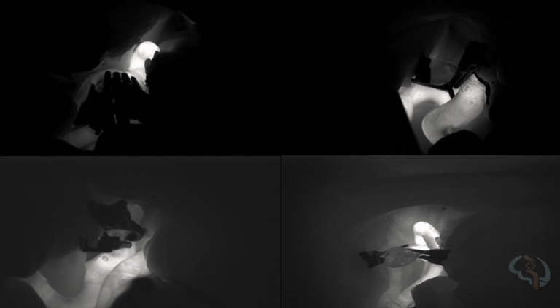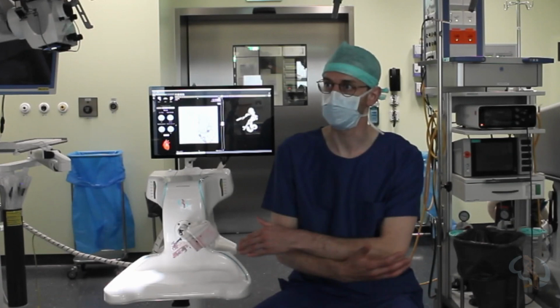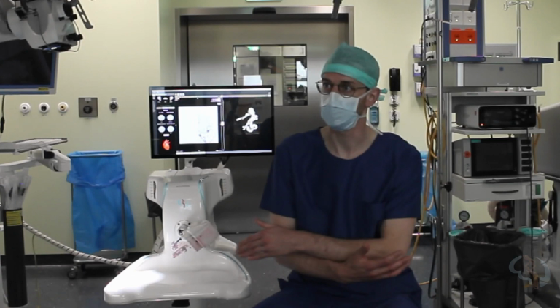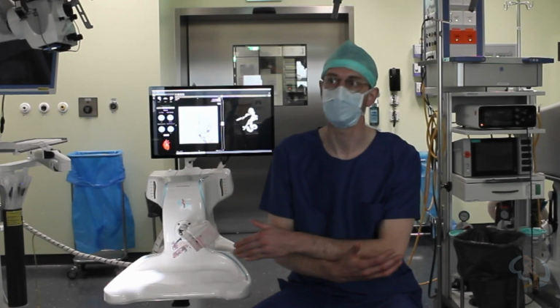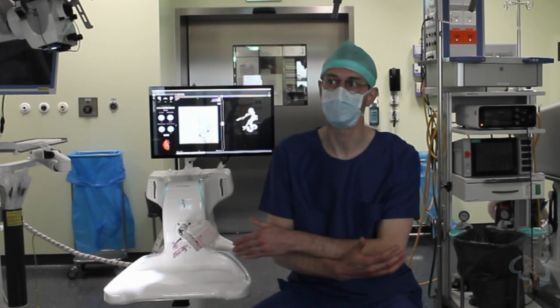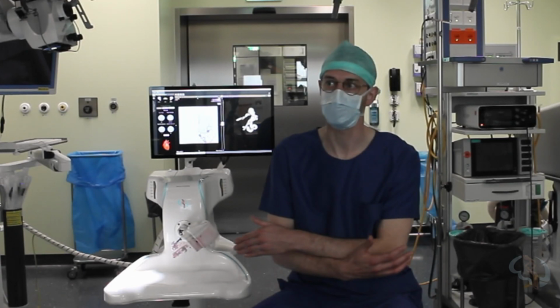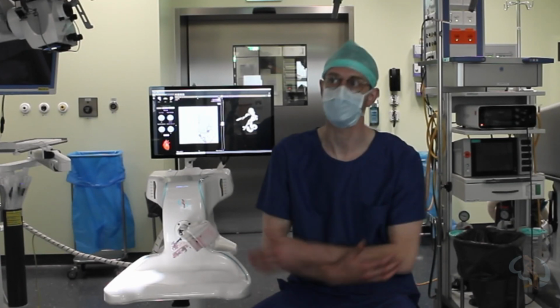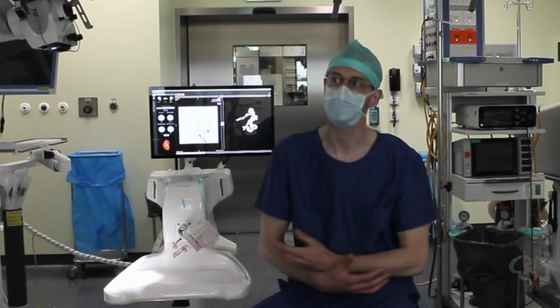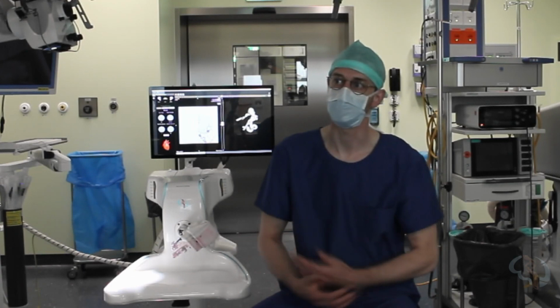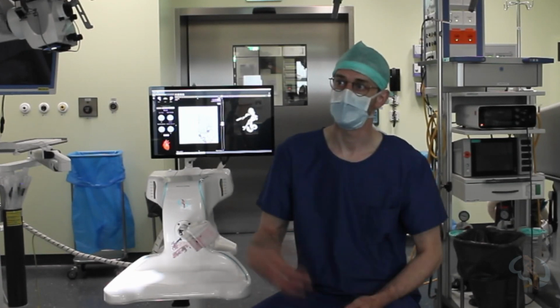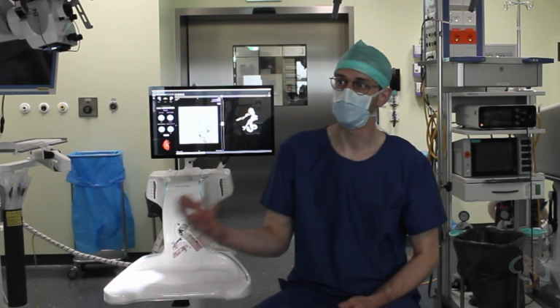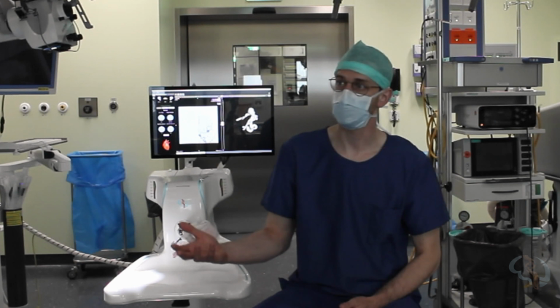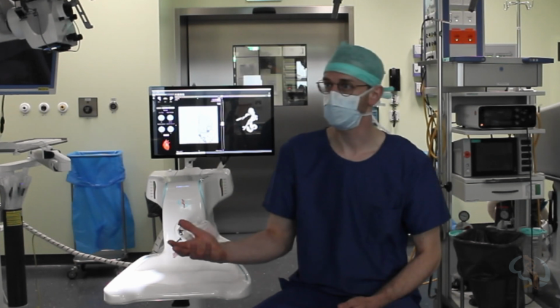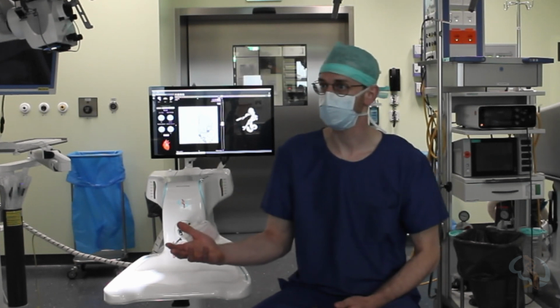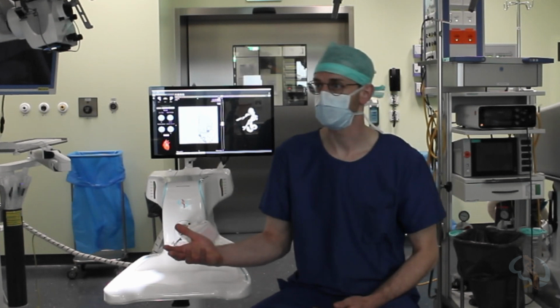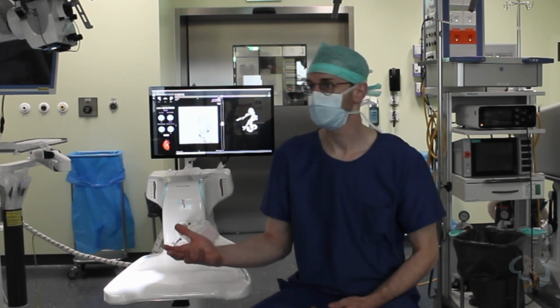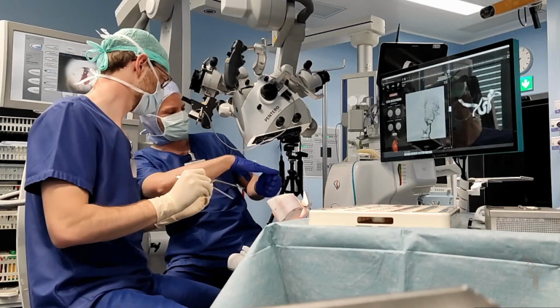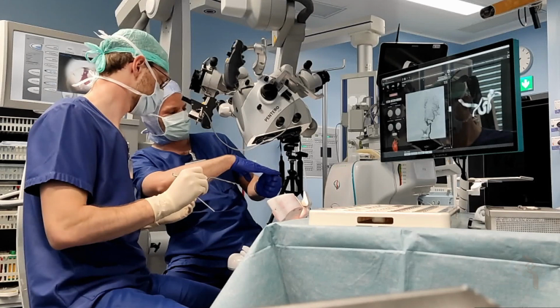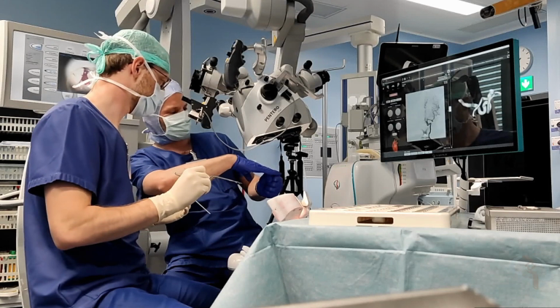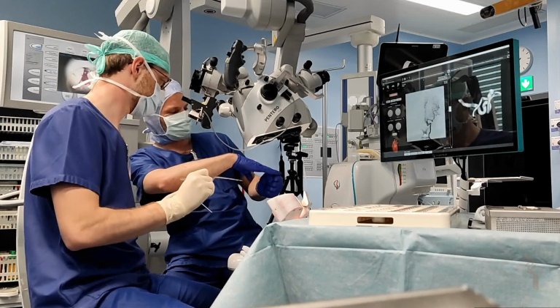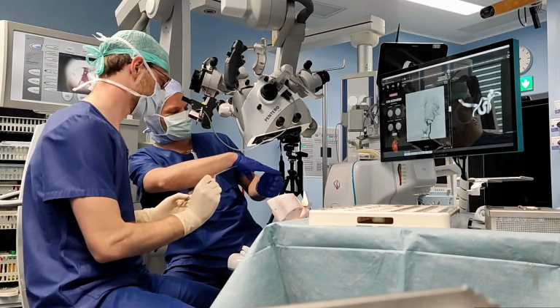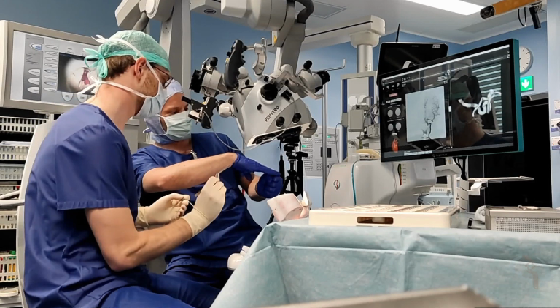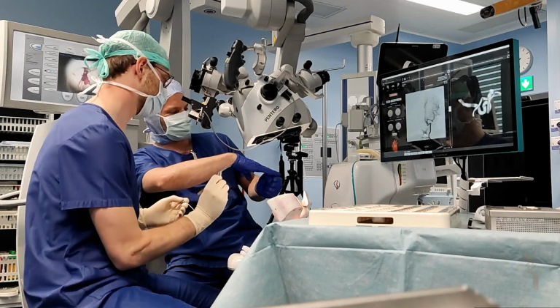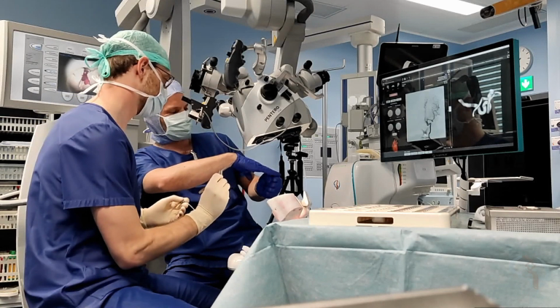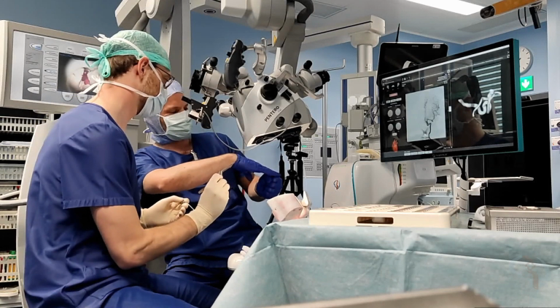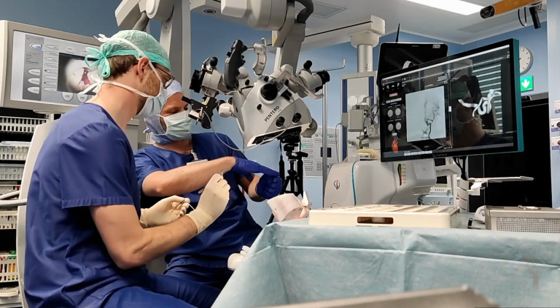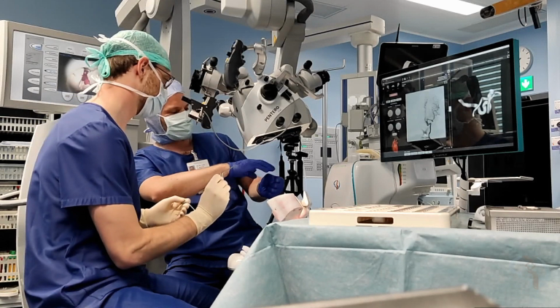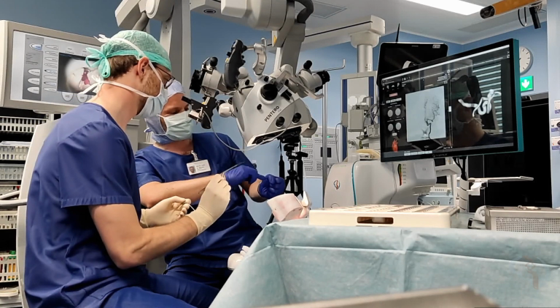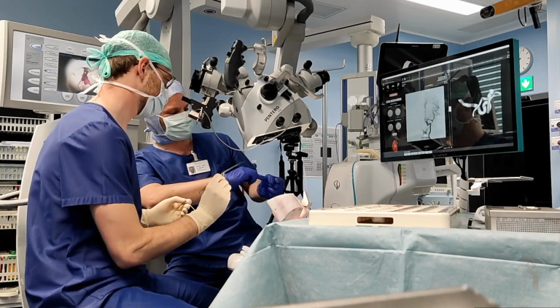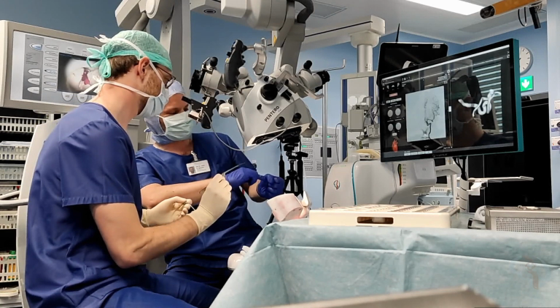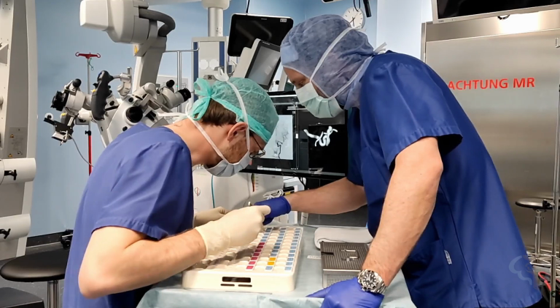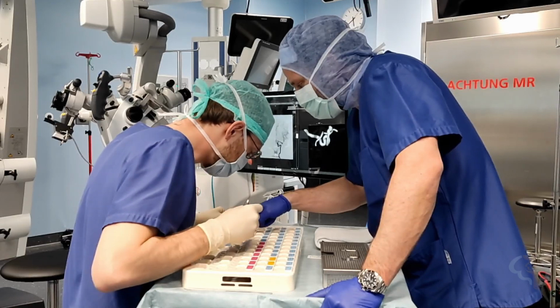Playing around with the board, the angles, and how you can move everything around — it's very unrestricted compared to doing the actual surgery.